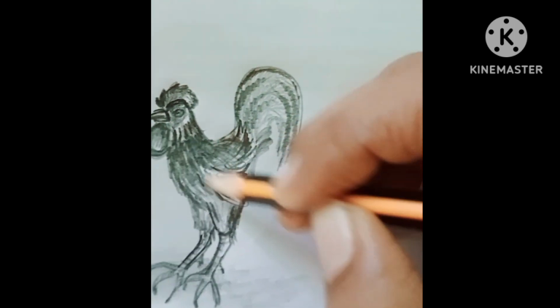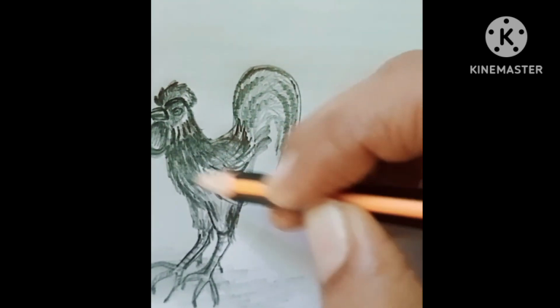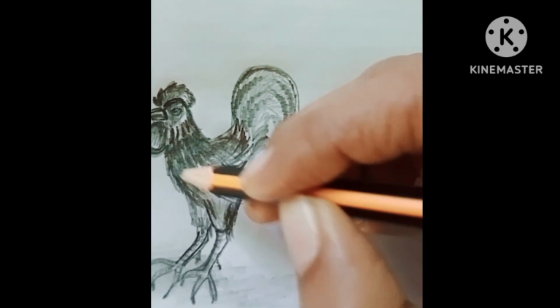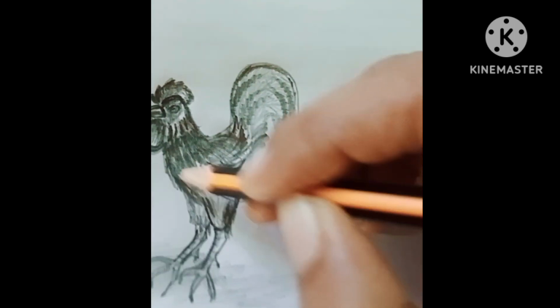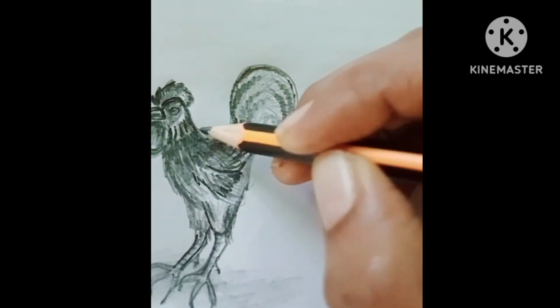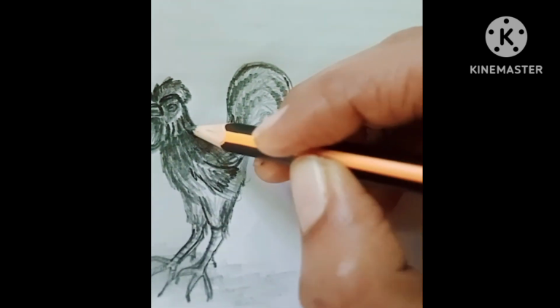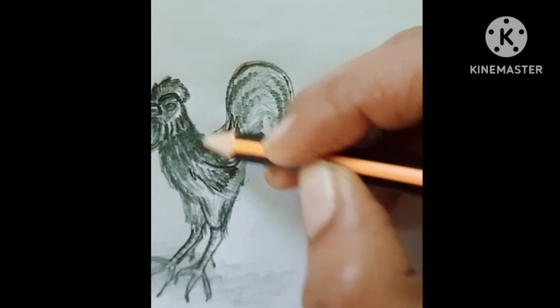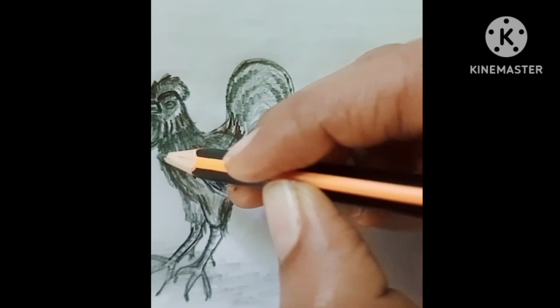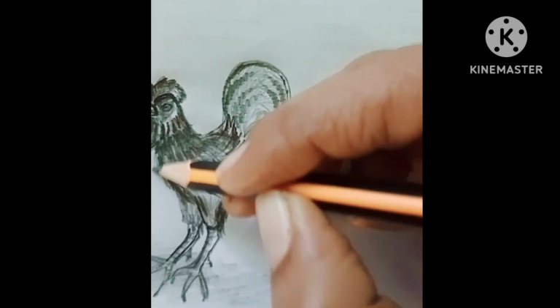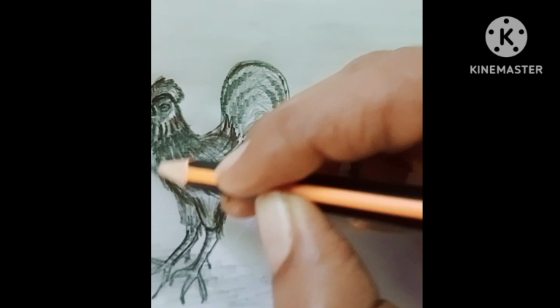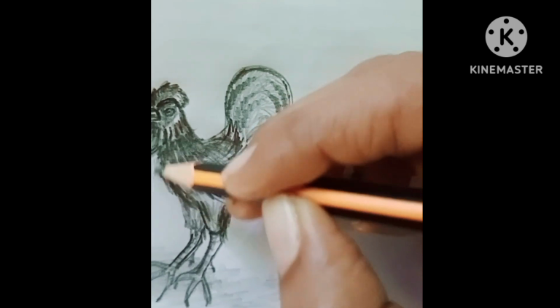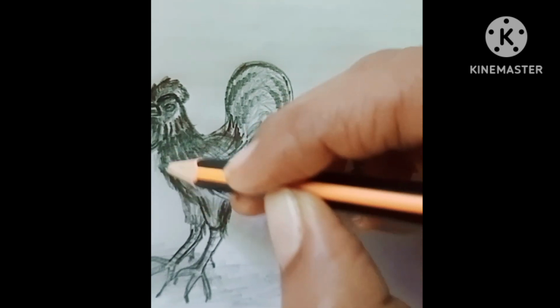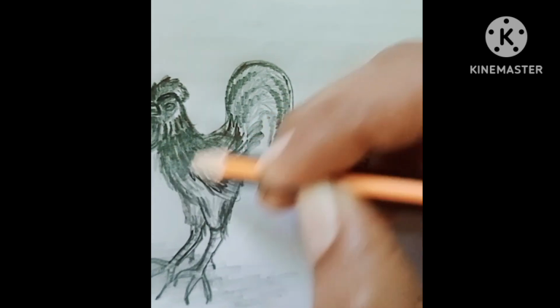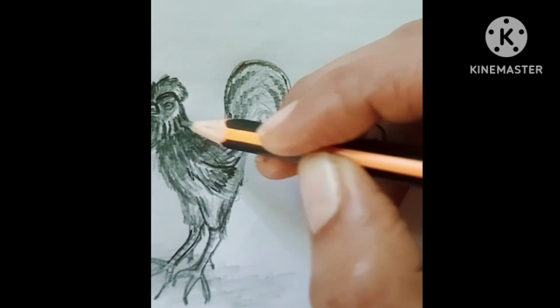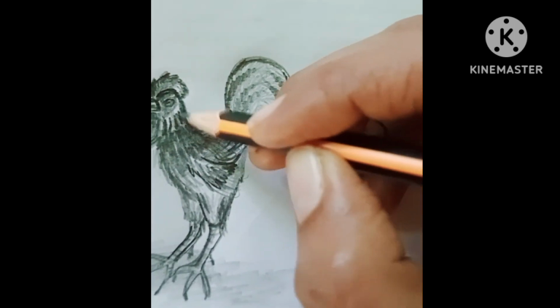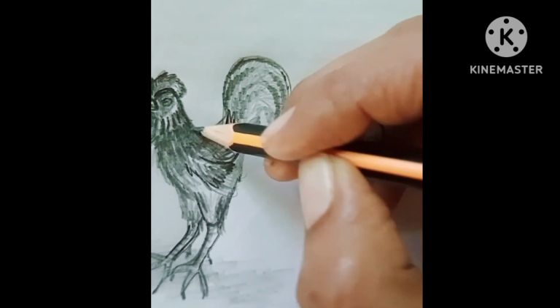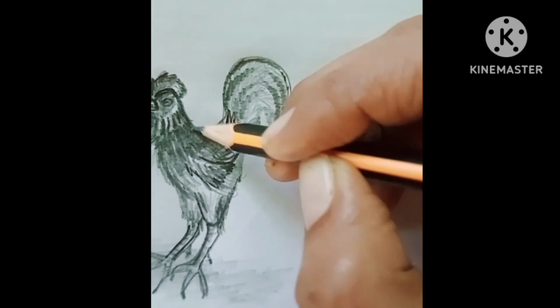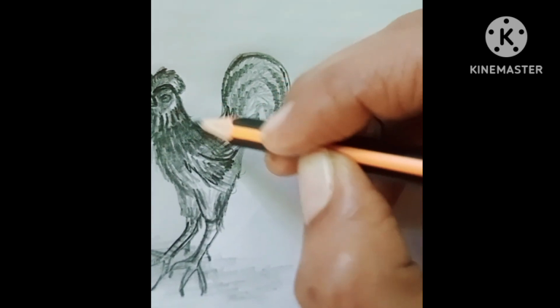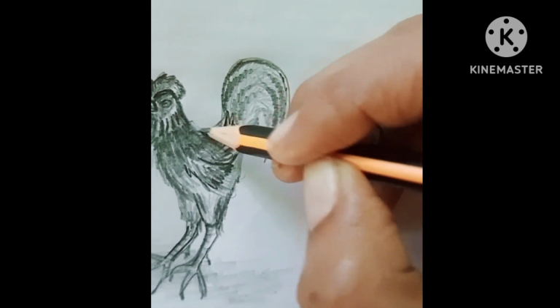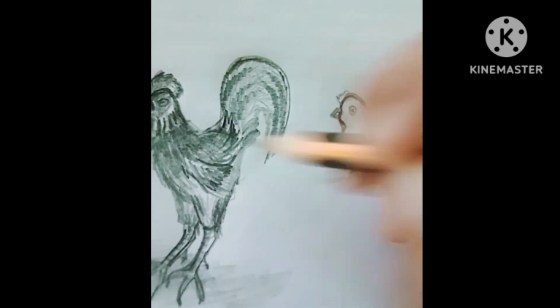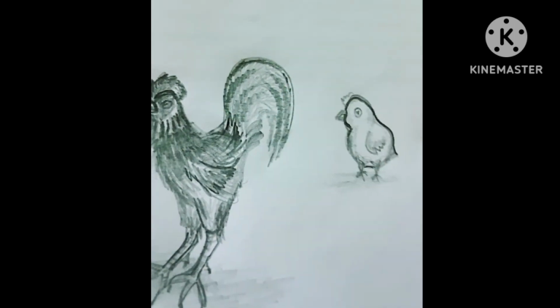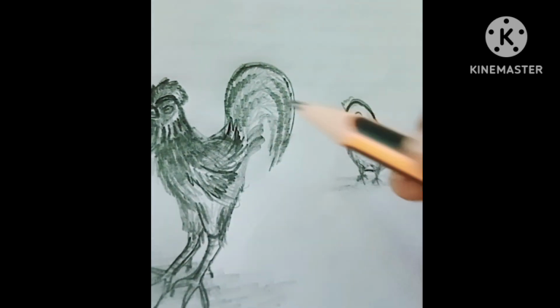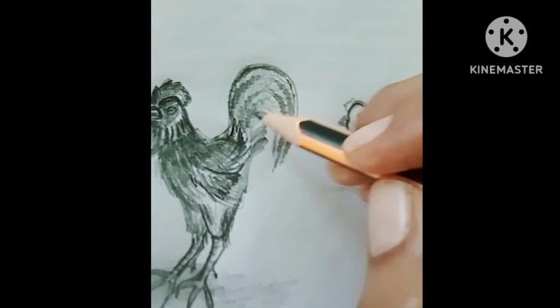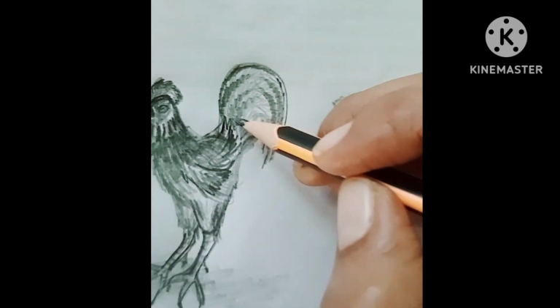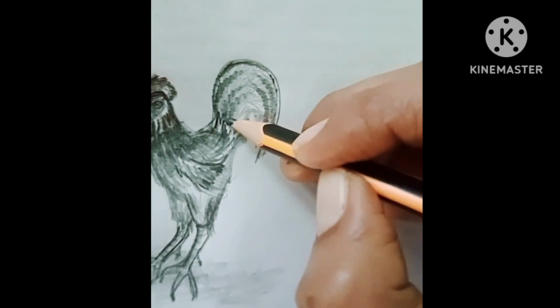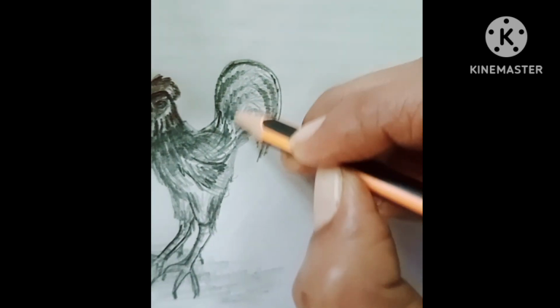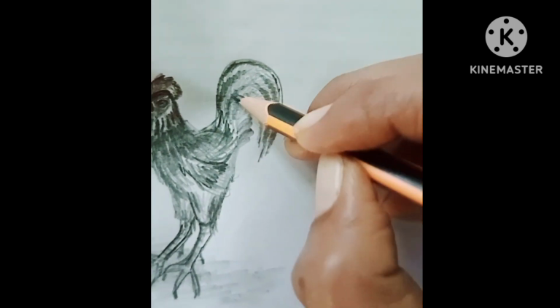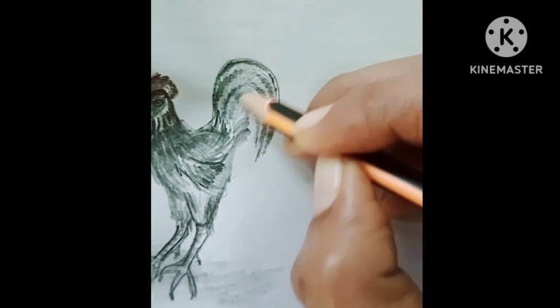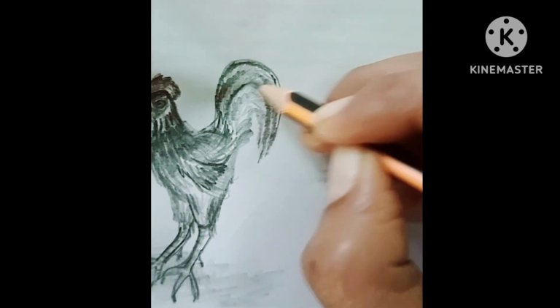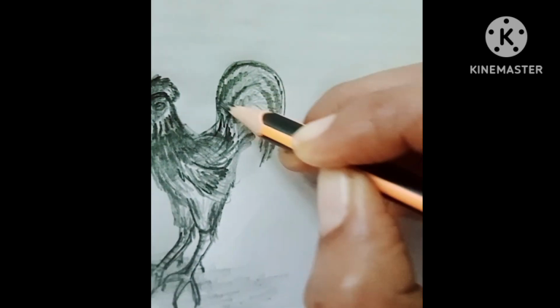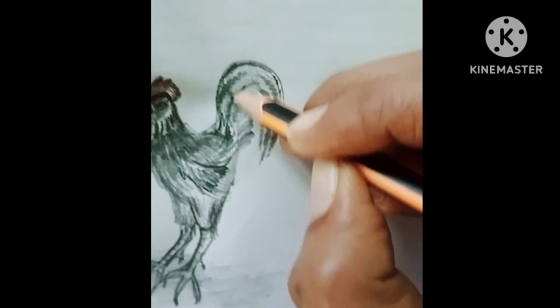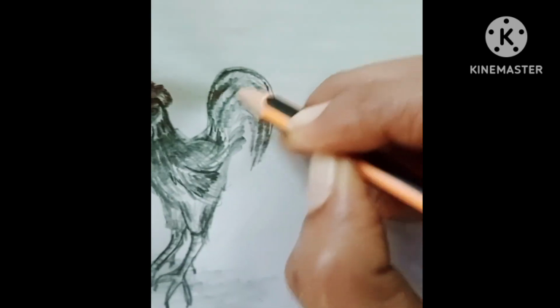If you want to make it more darker, you can use either a 6B pencil or a 10B pencil.